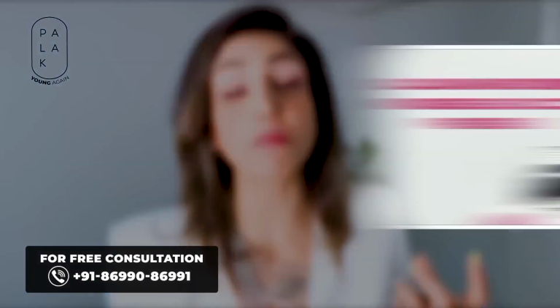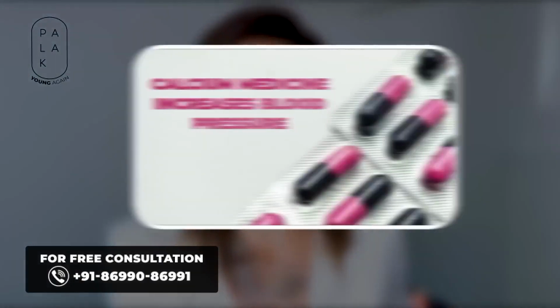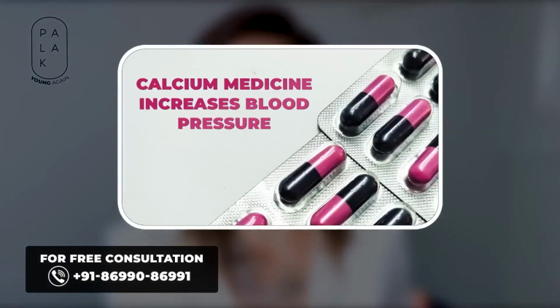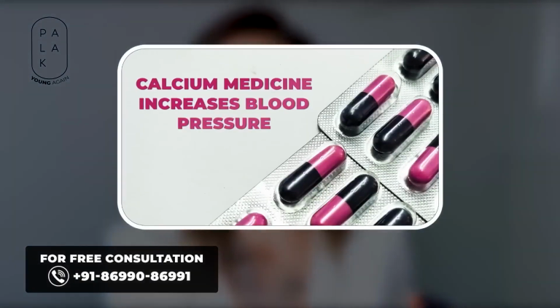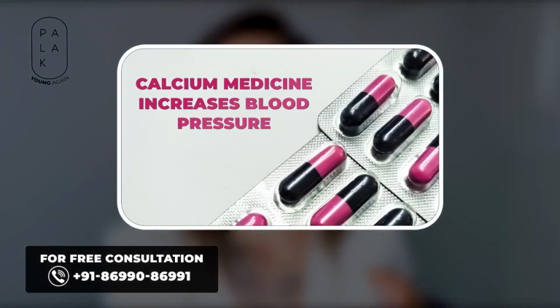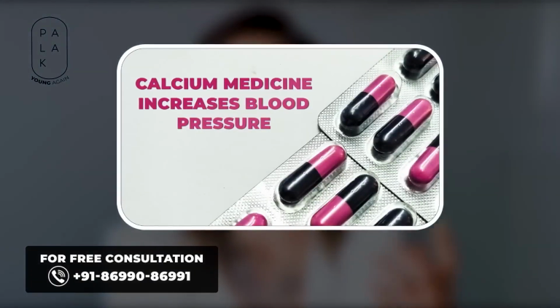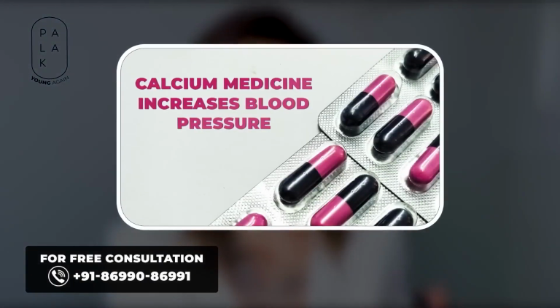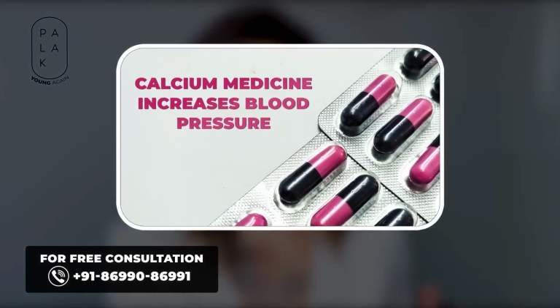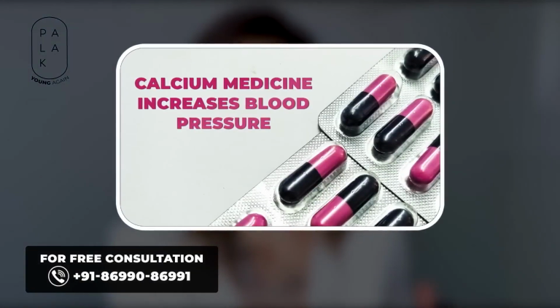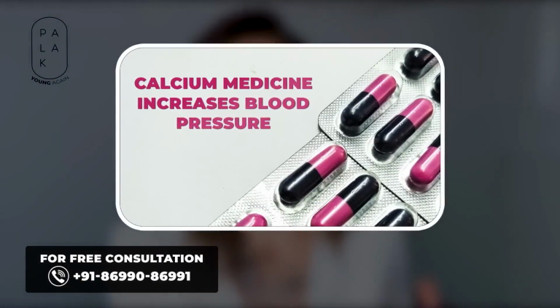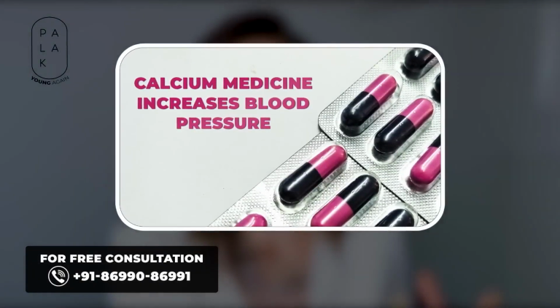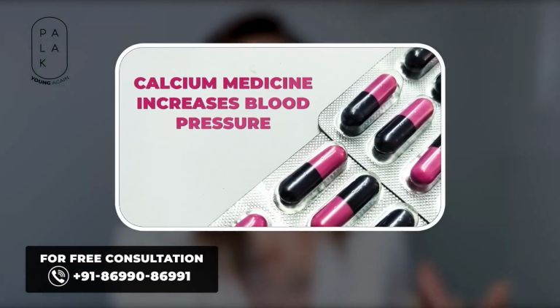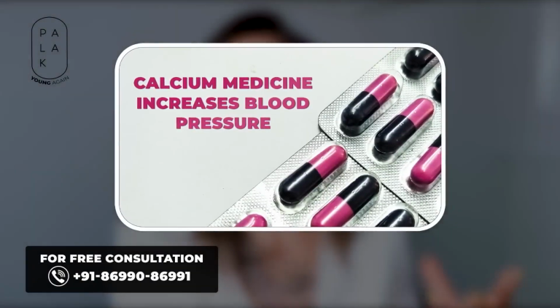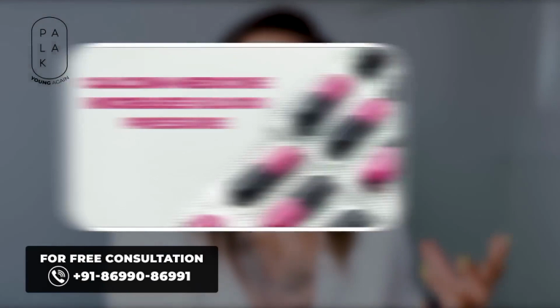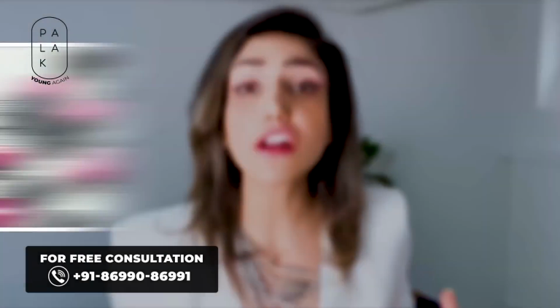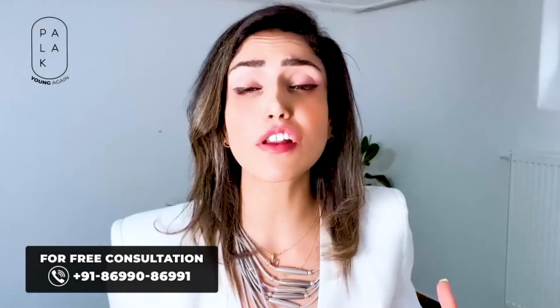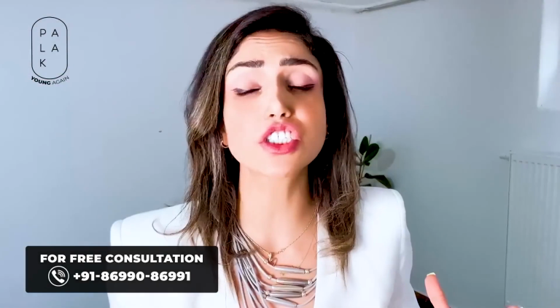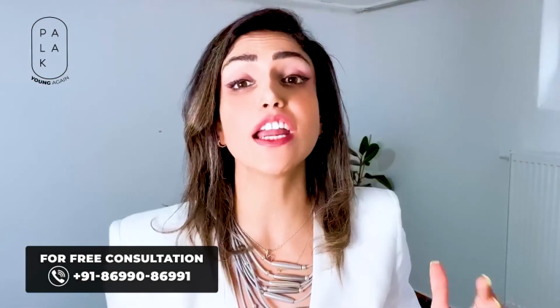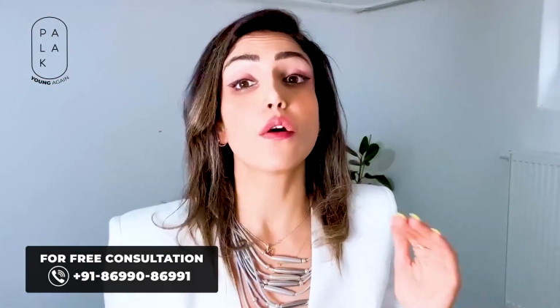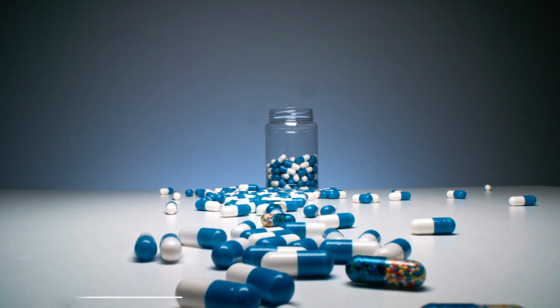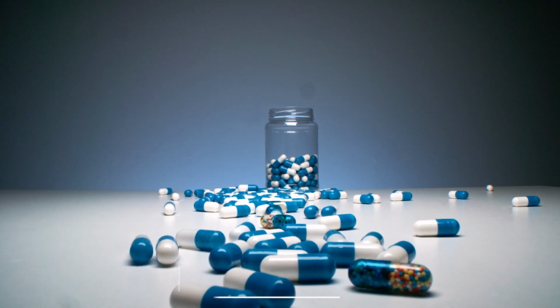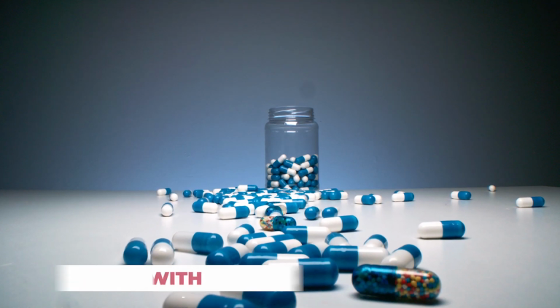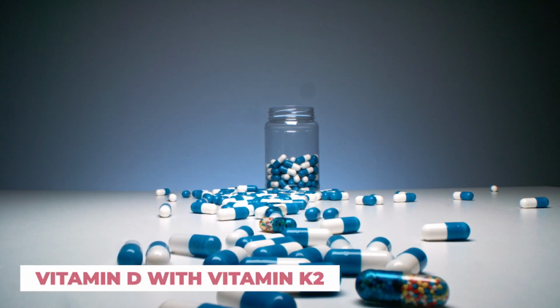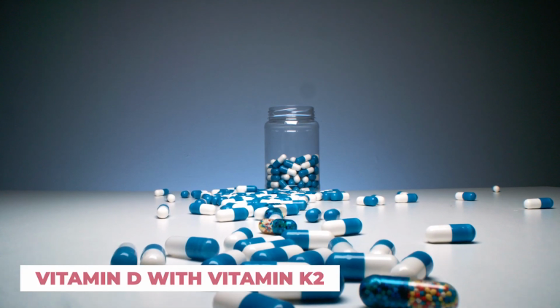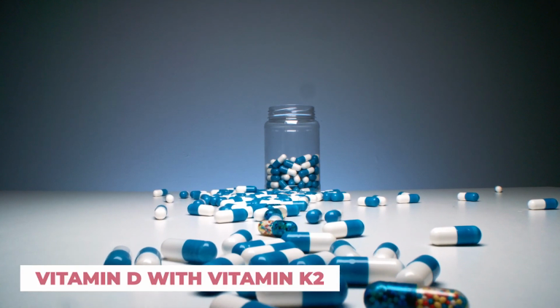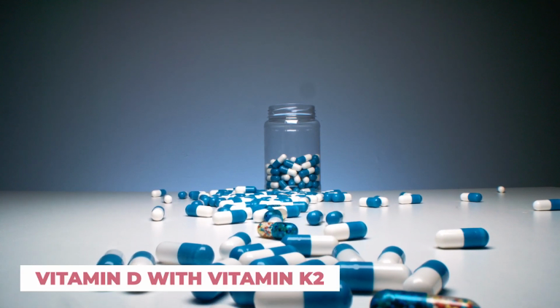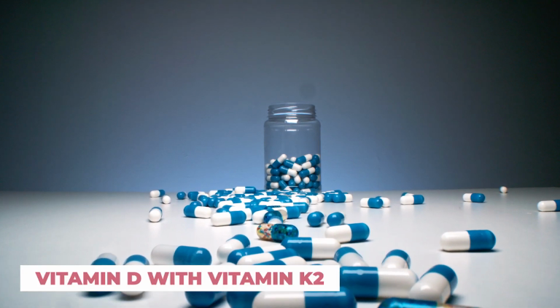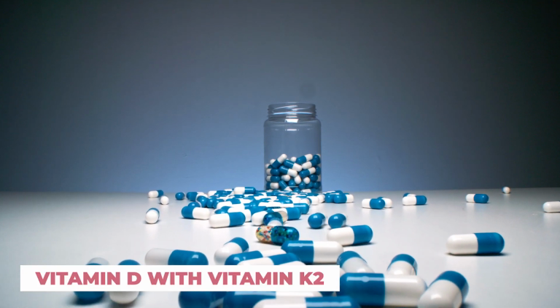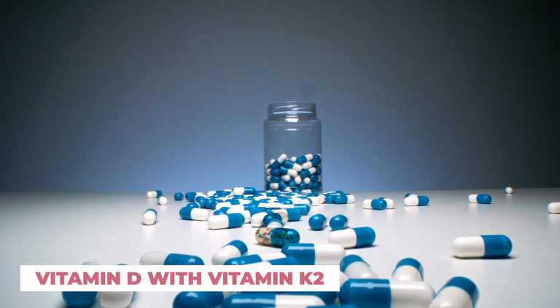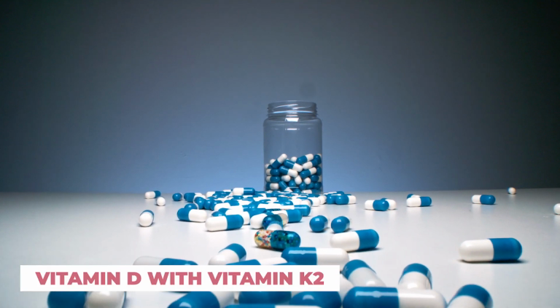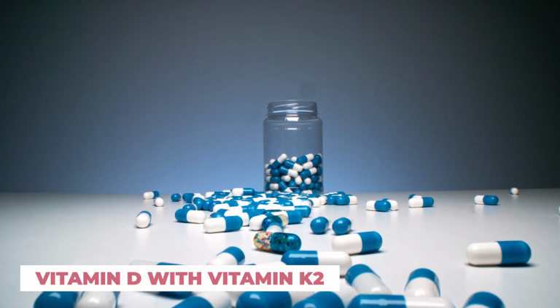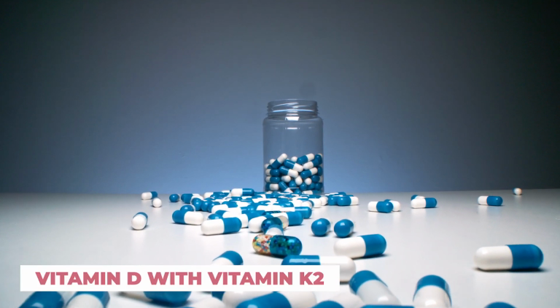Calcium tablets alone can increase blood pressure. Then another research came out suggesting taking vitamin D and vitamin K2 together.